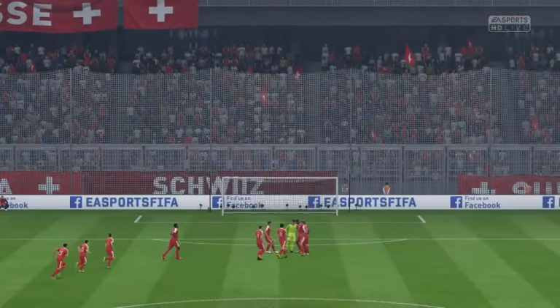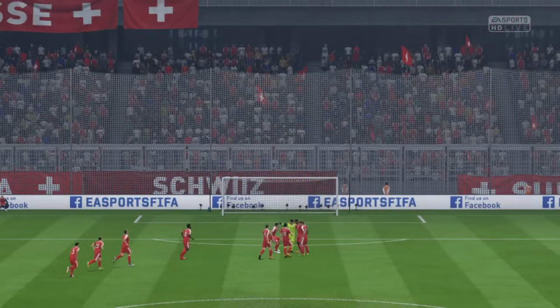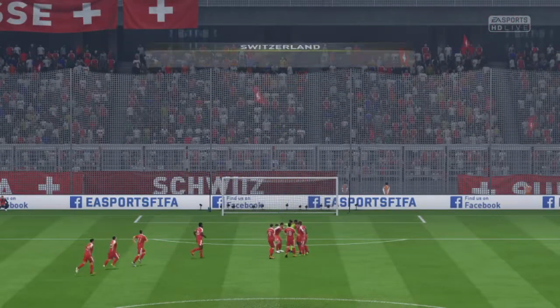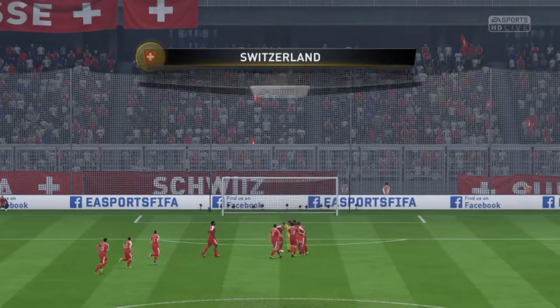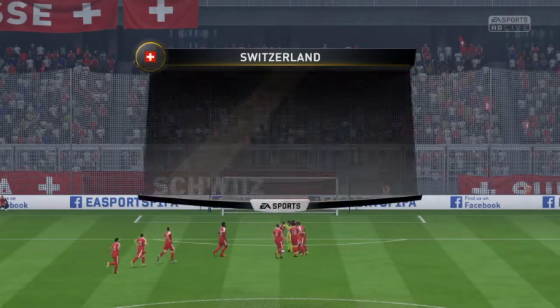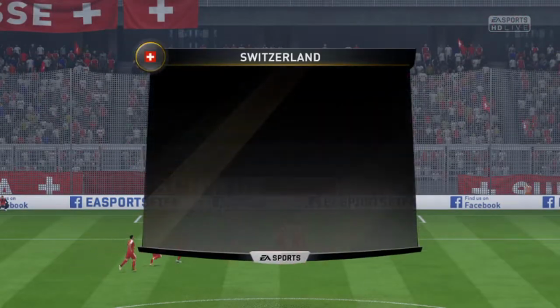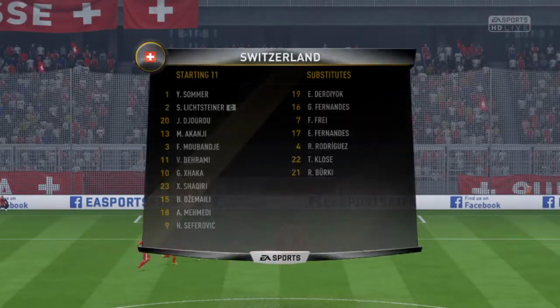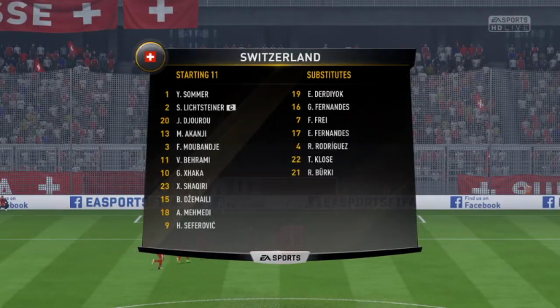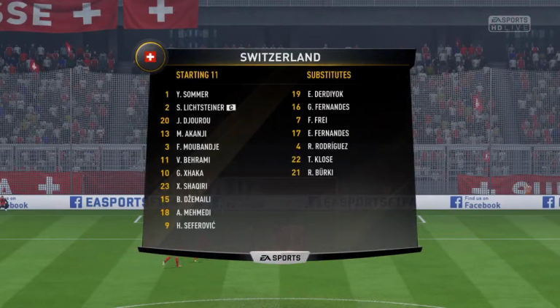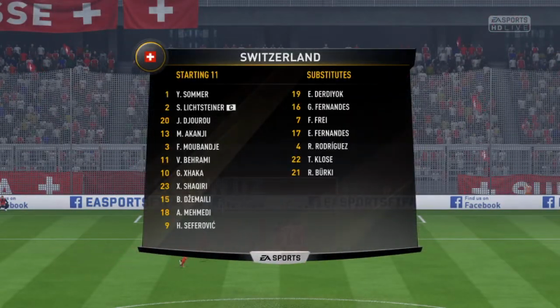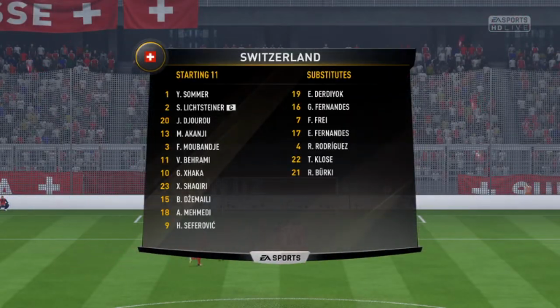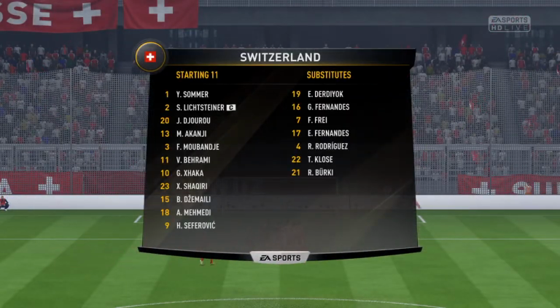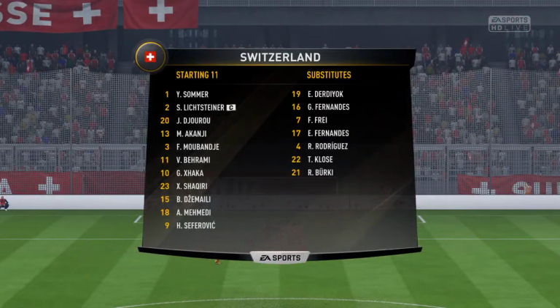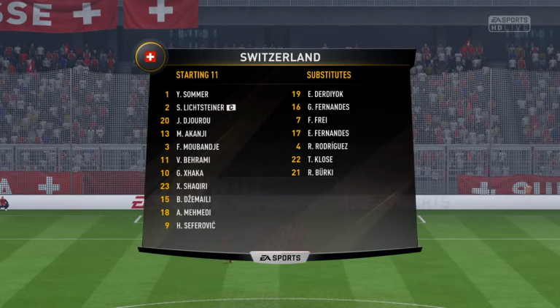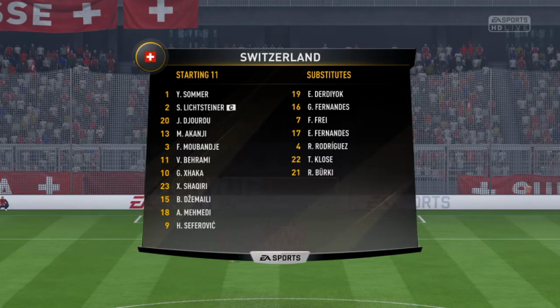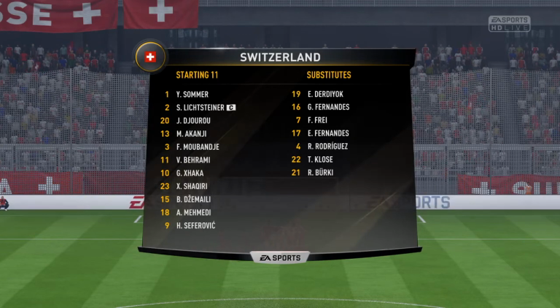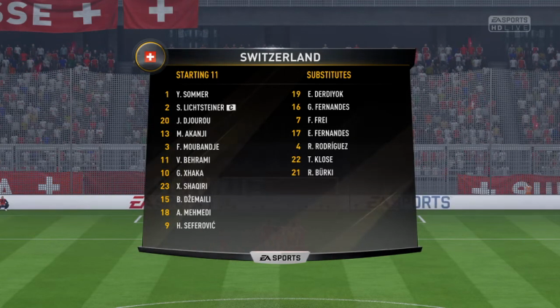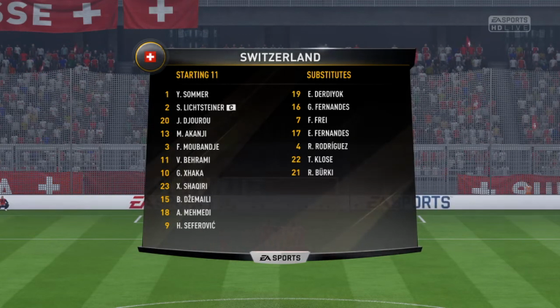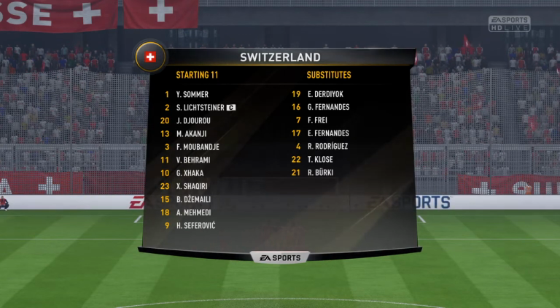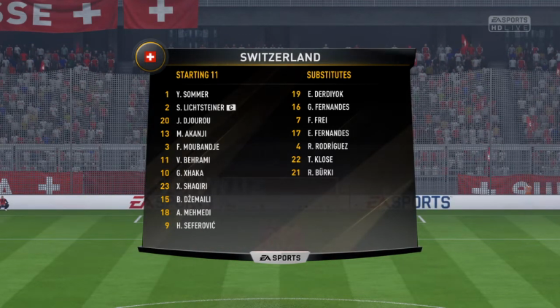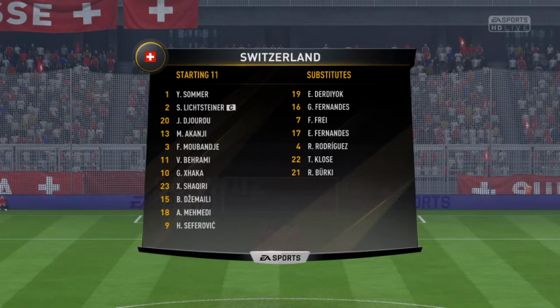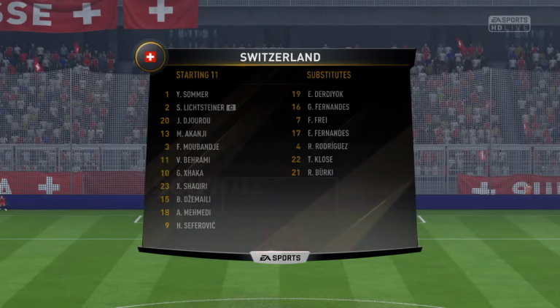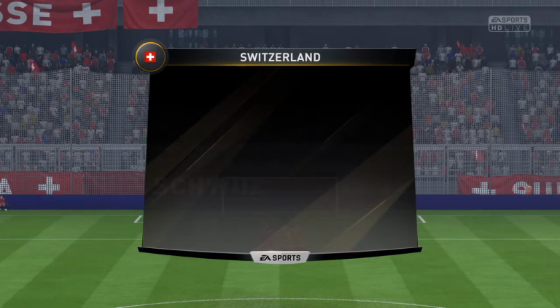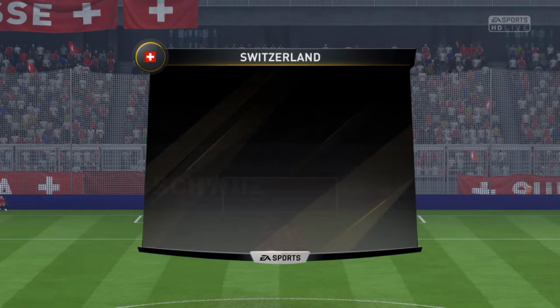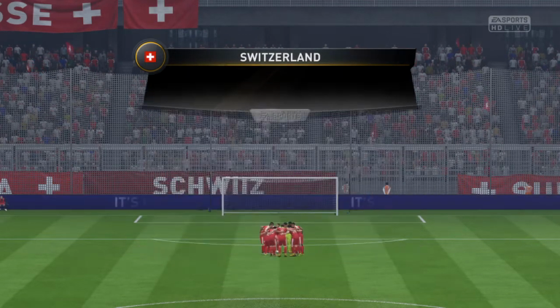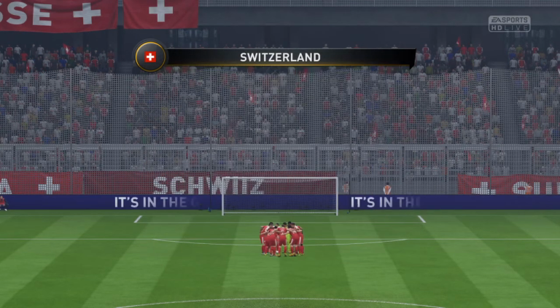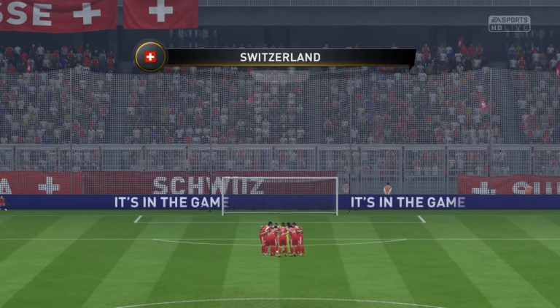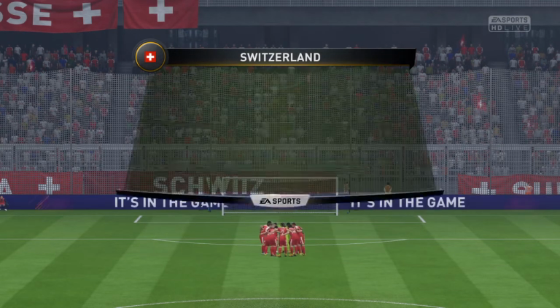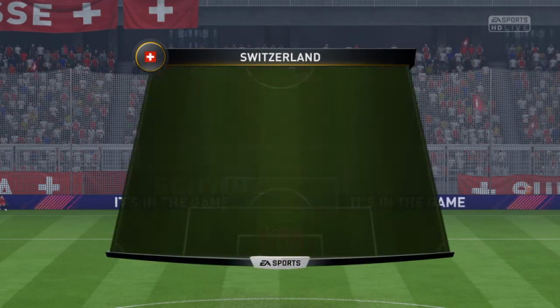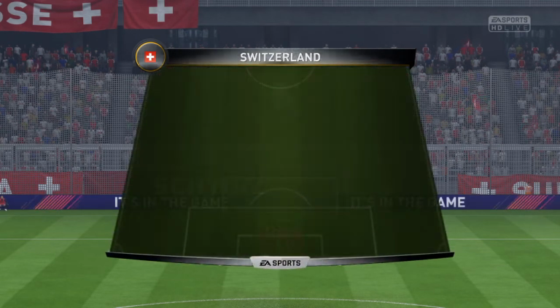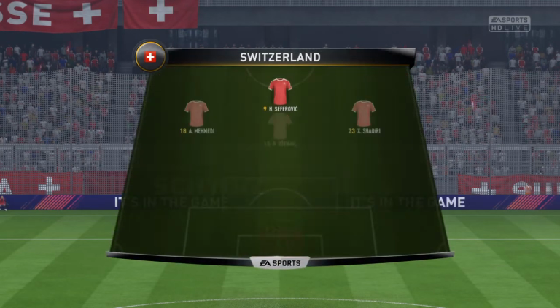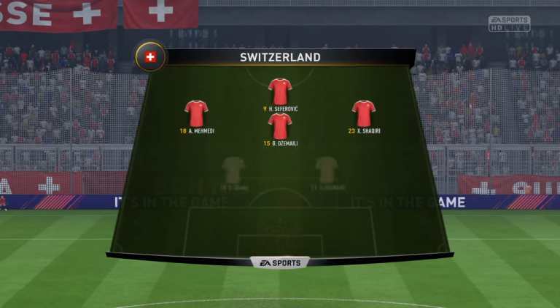Here's the Switzerland lineup. Malonparami starts with Granit Xhaka in the center of the park. Haris Seferovic is the lone striker today.